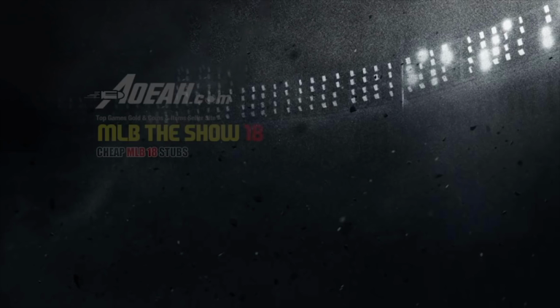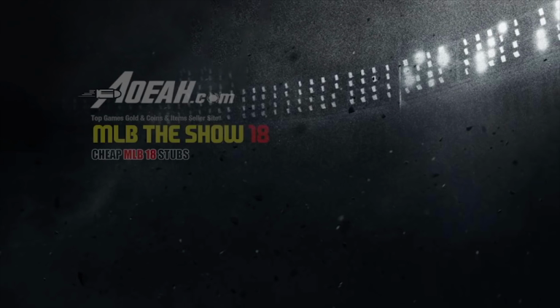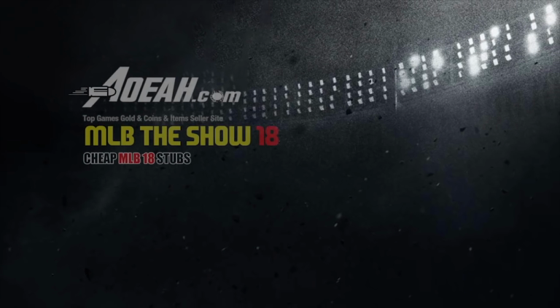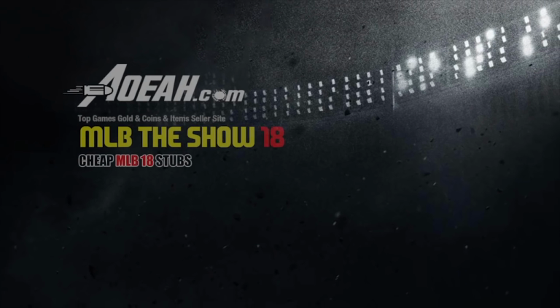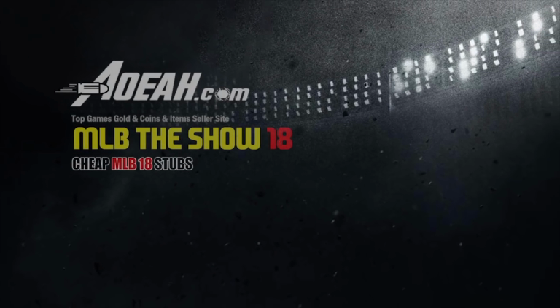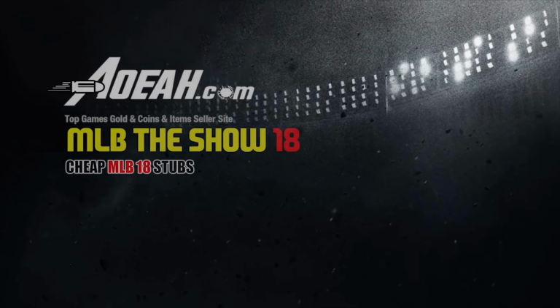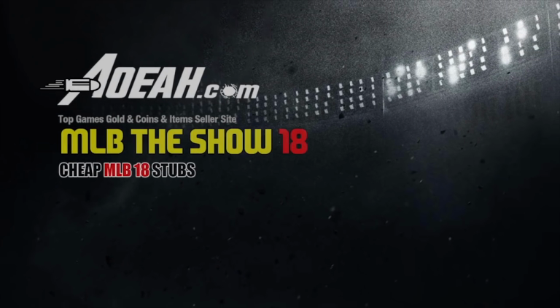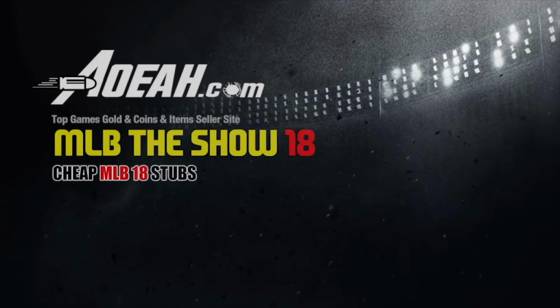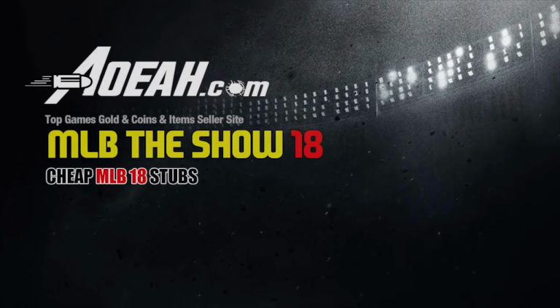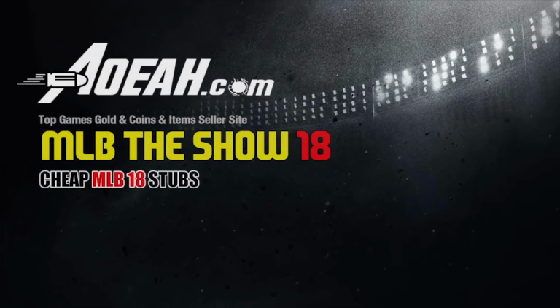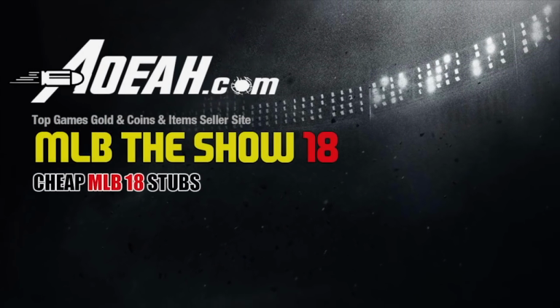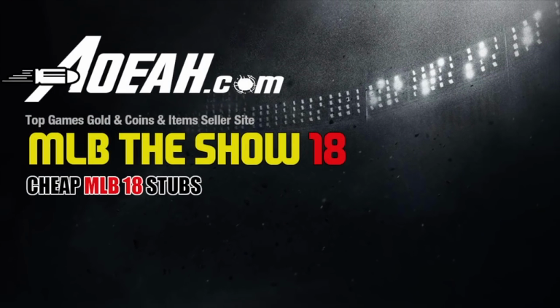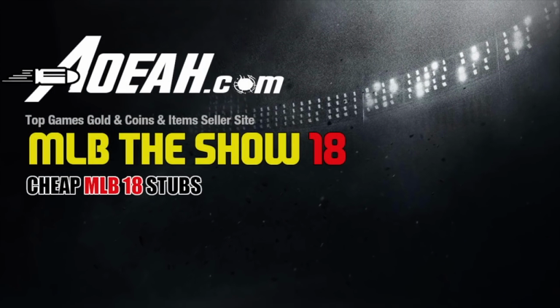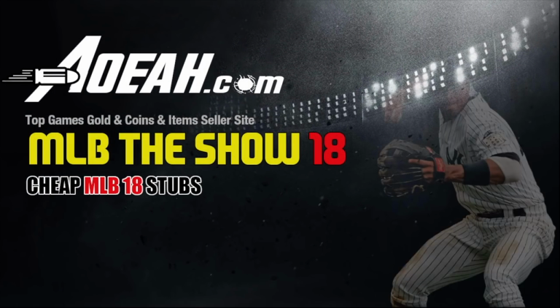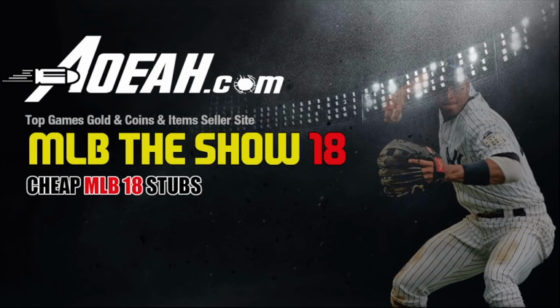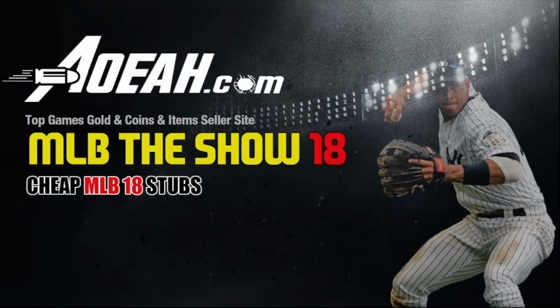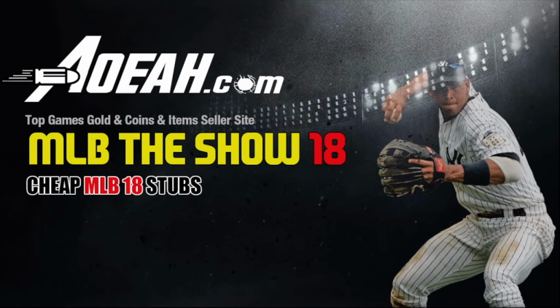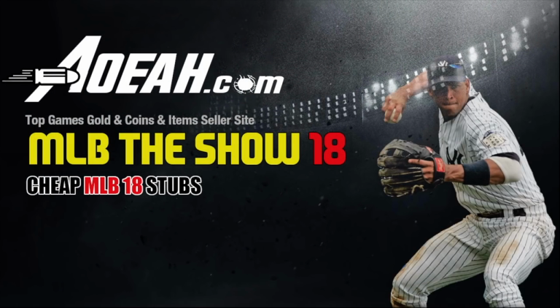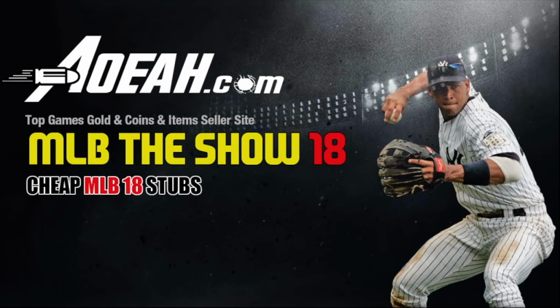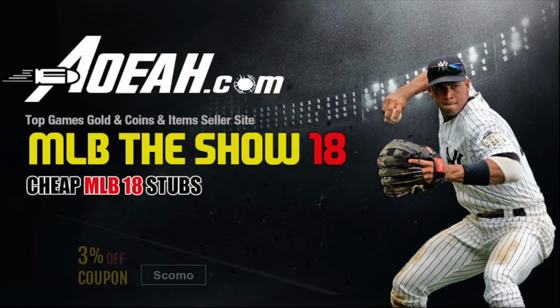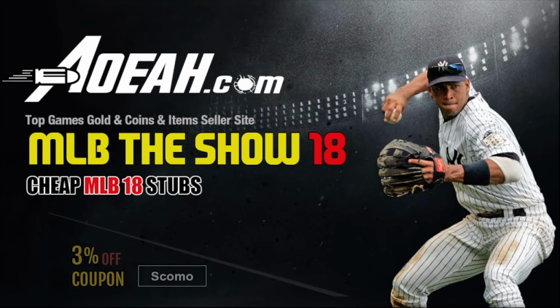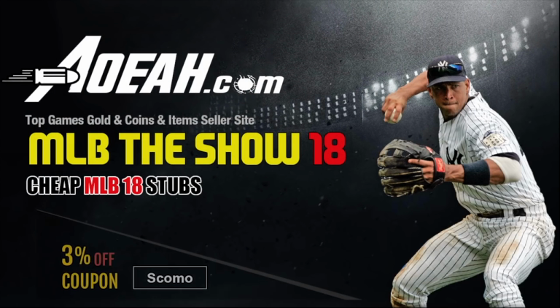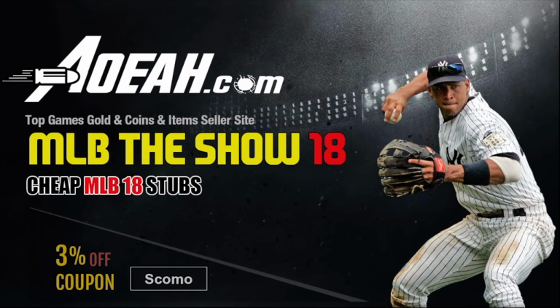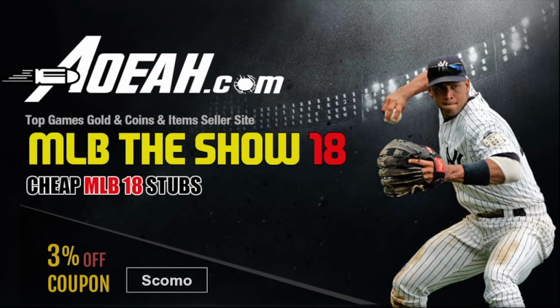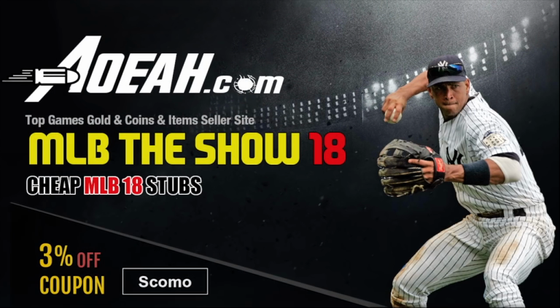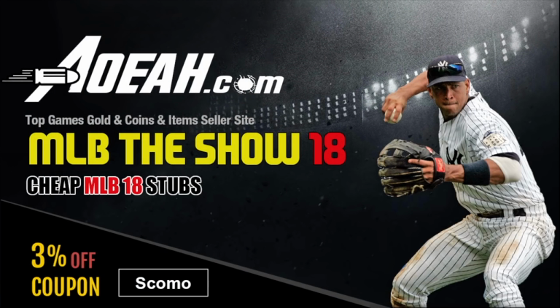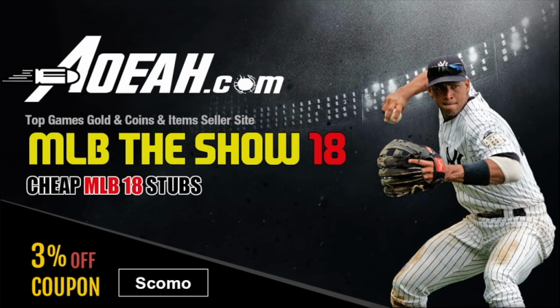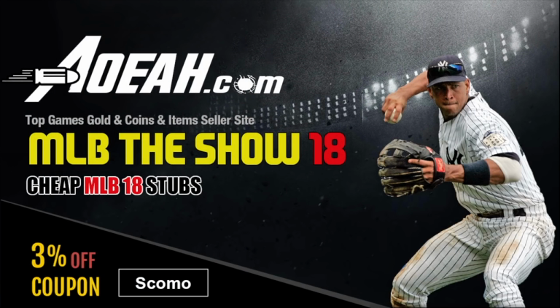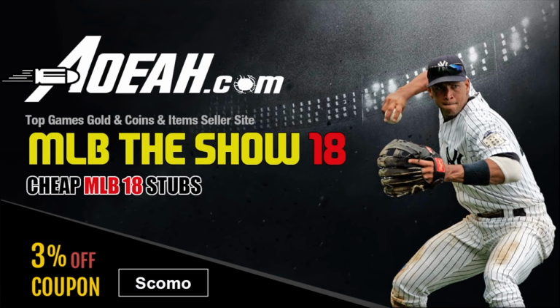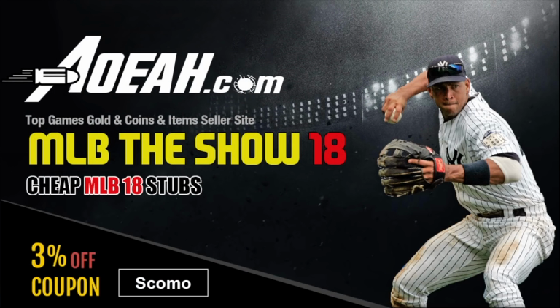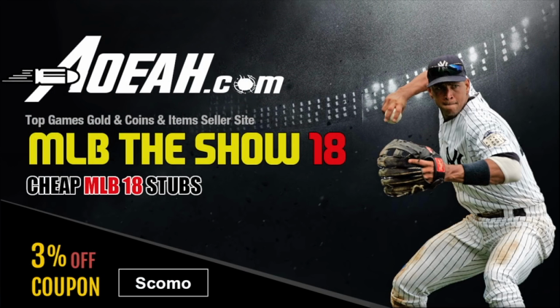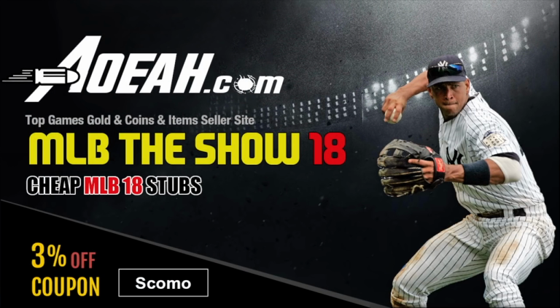Need cheap stubs? Hit up AOWA.com. Use code SCOMO for 3% off.